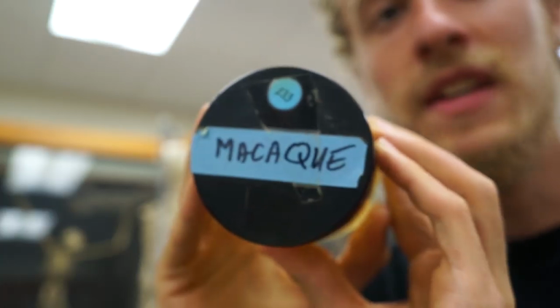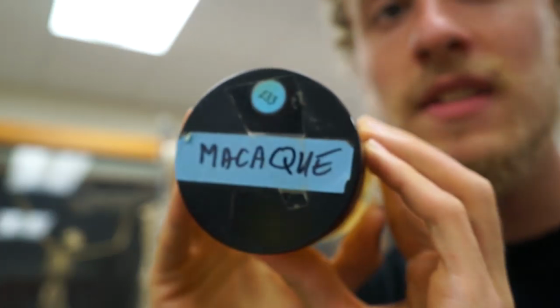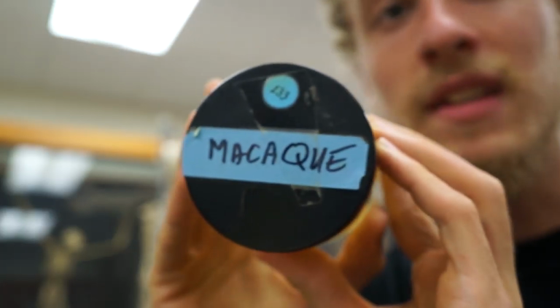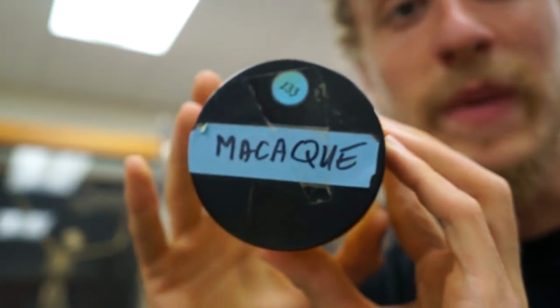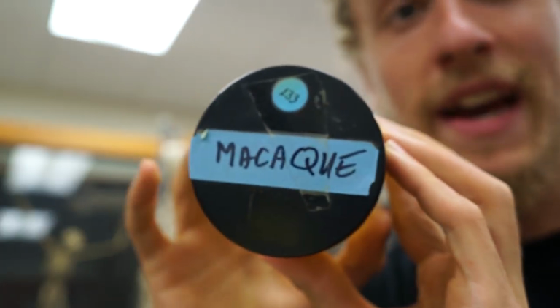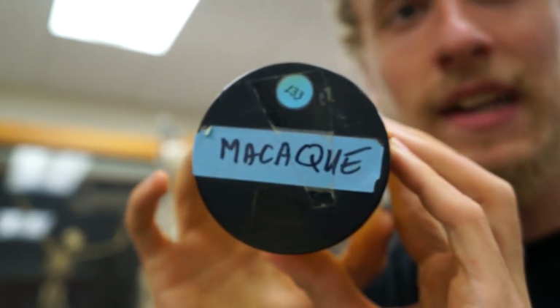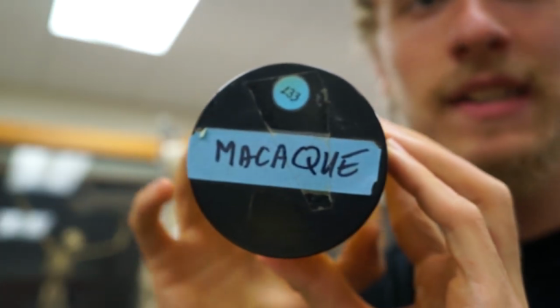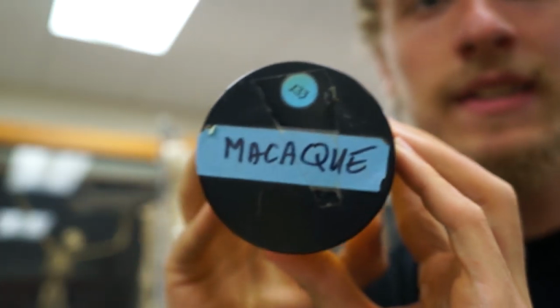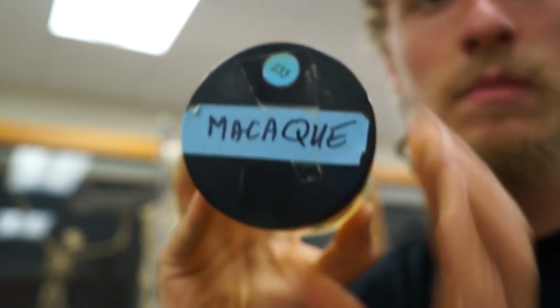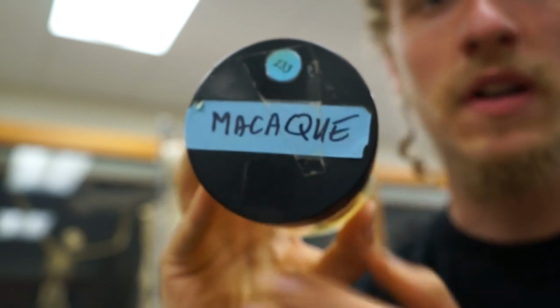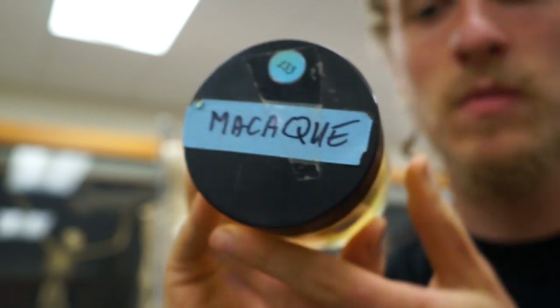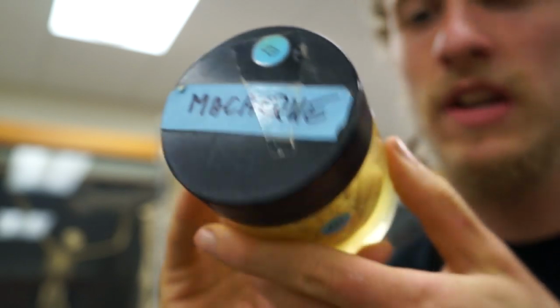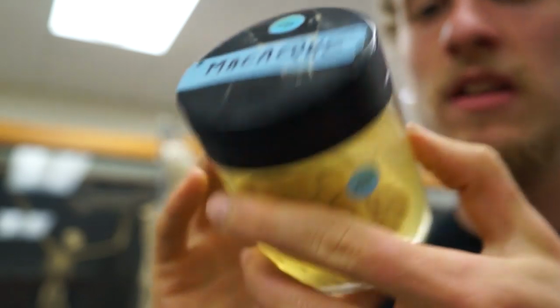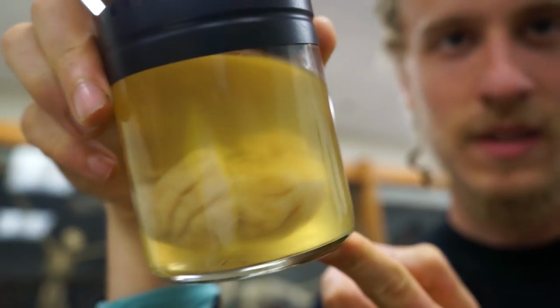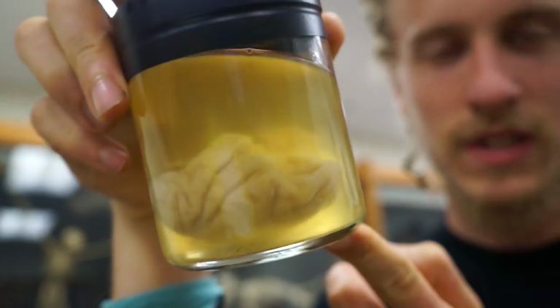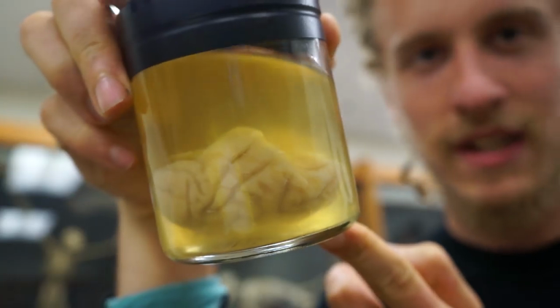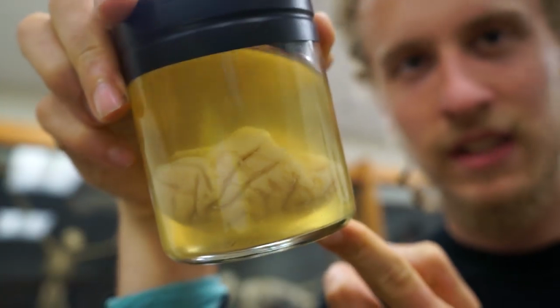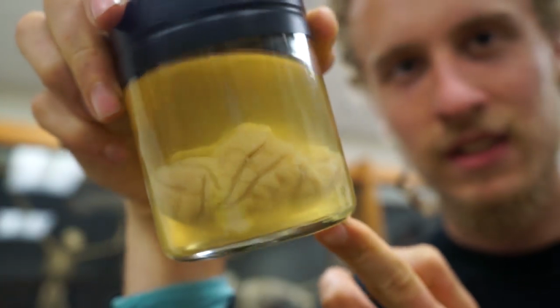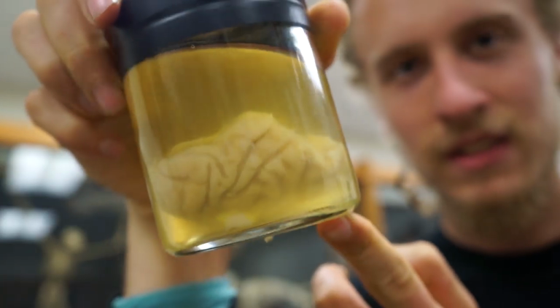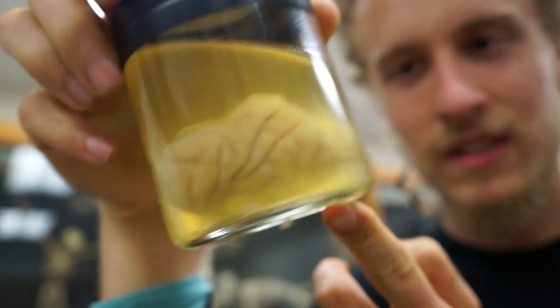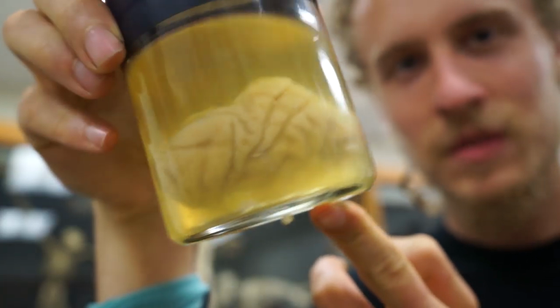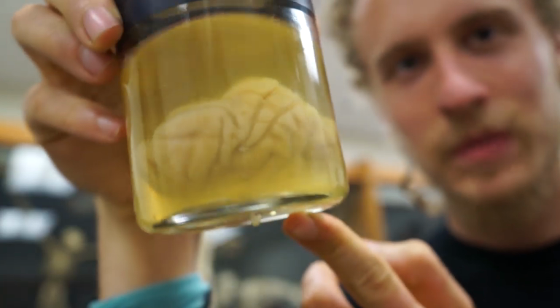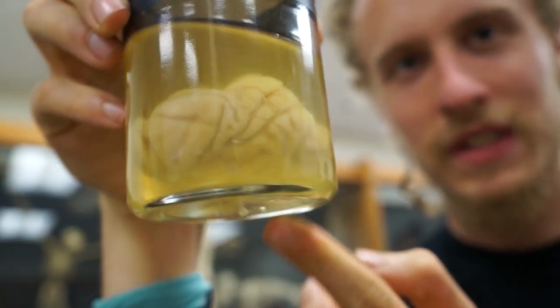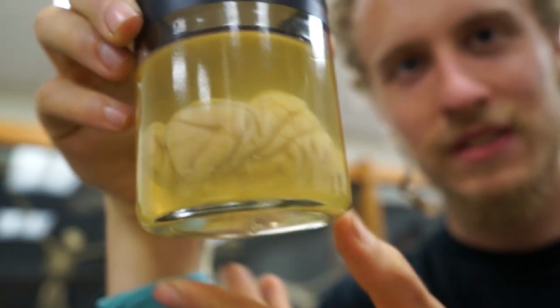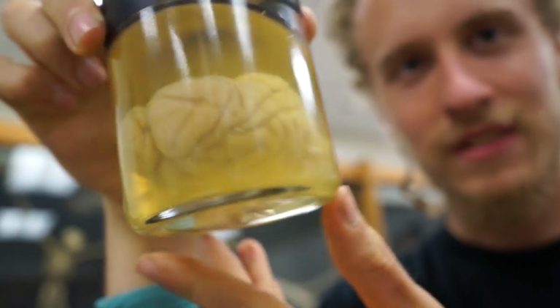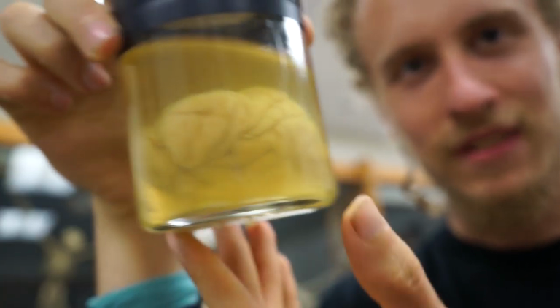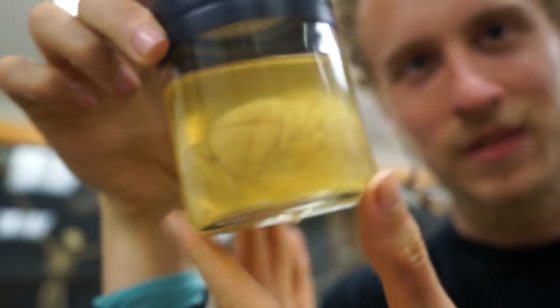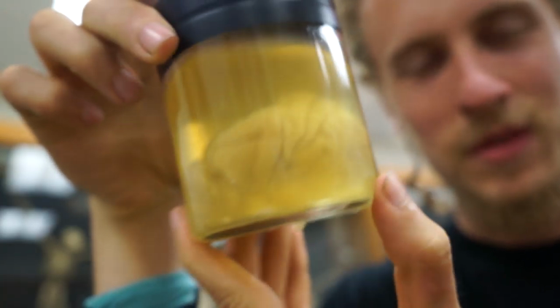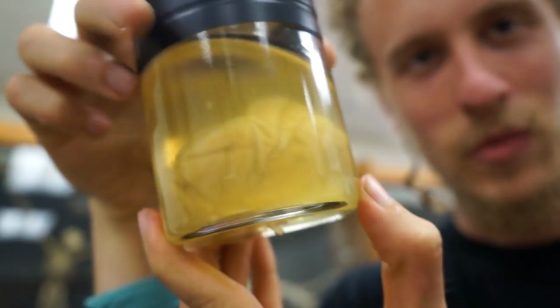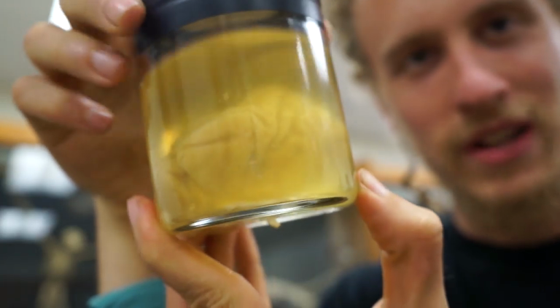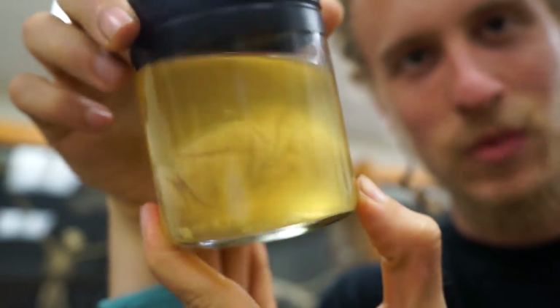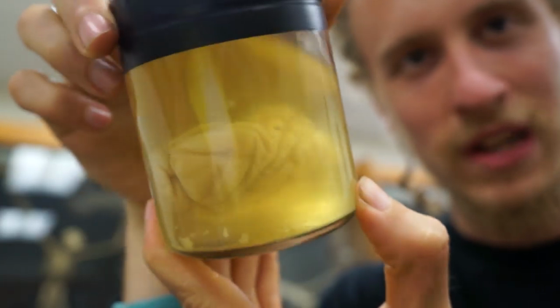This is a macaque — it's a monkey brain. It's pretty tiny, but a brain is a brain.